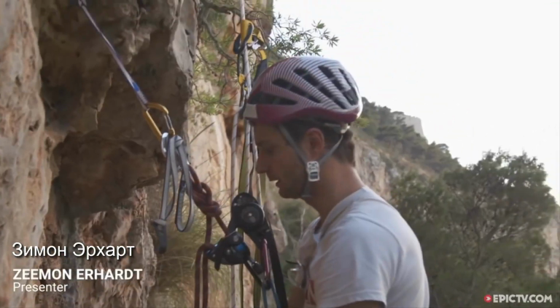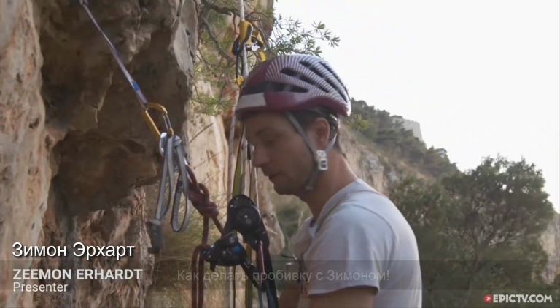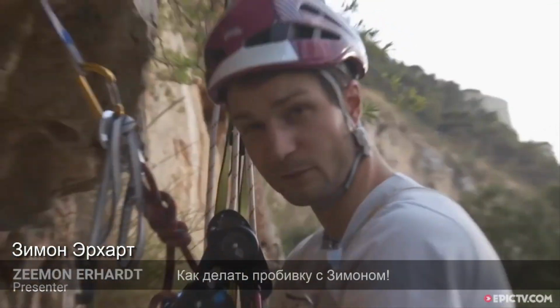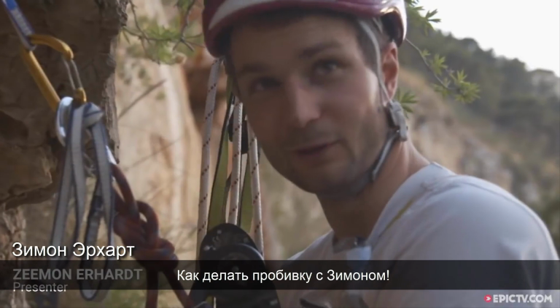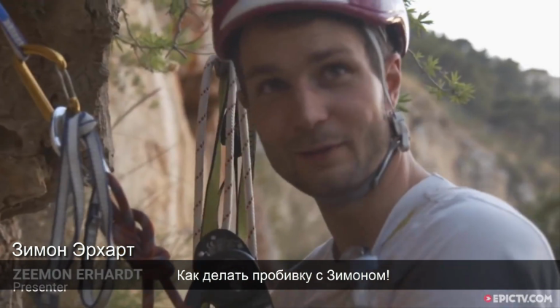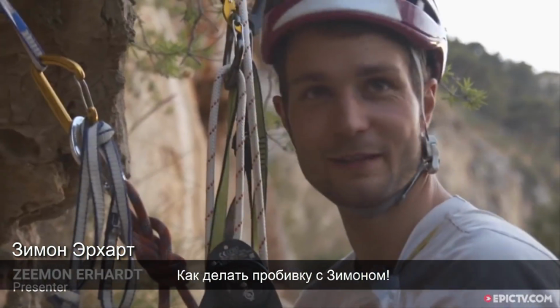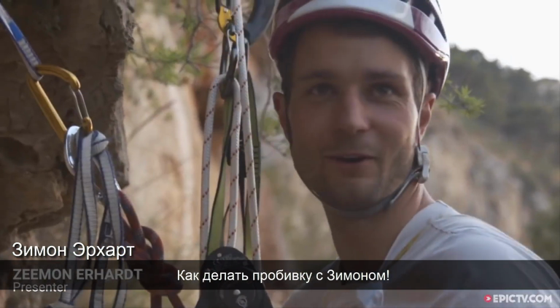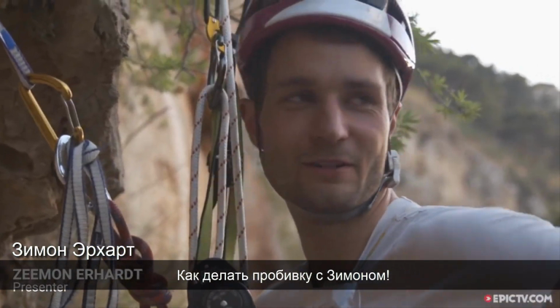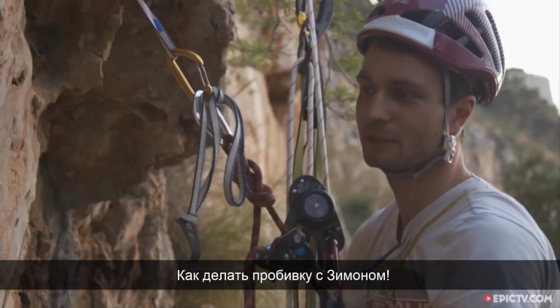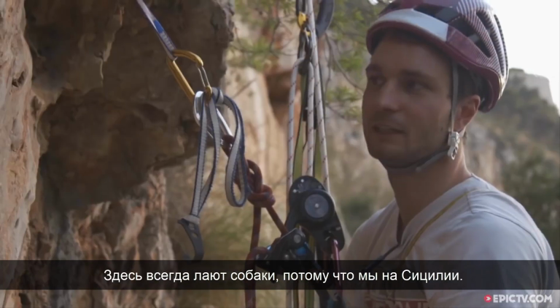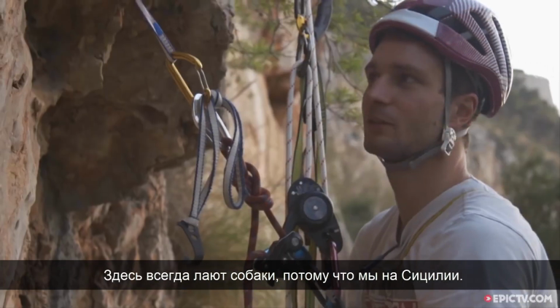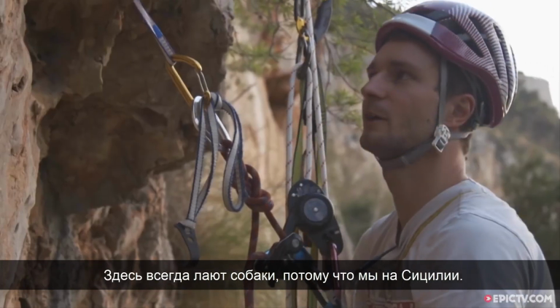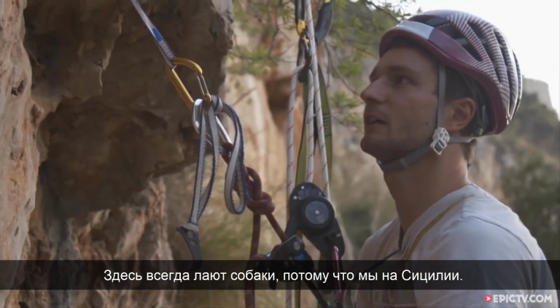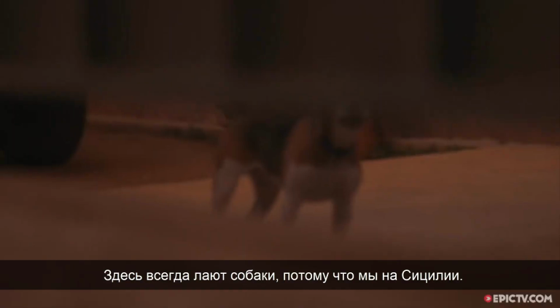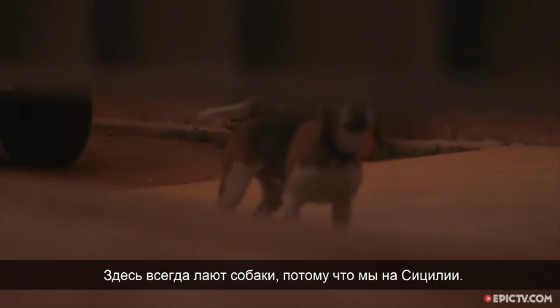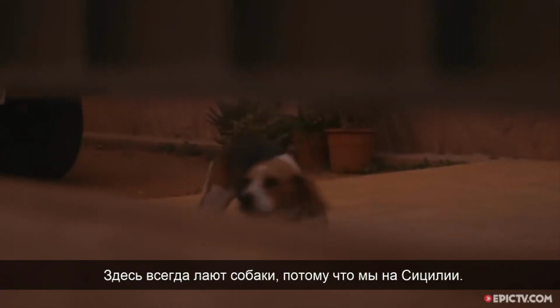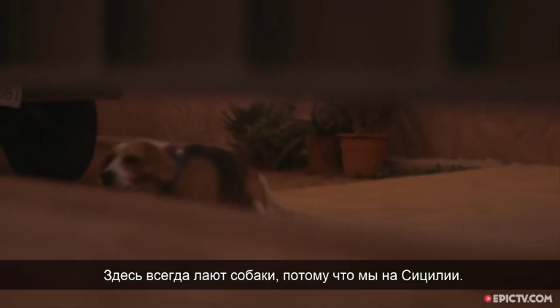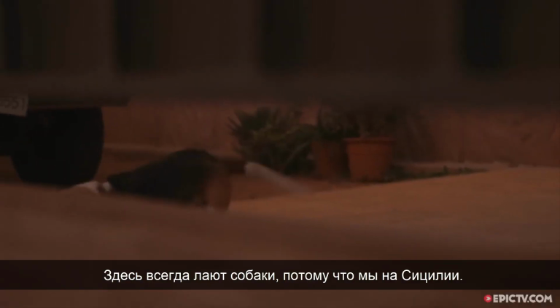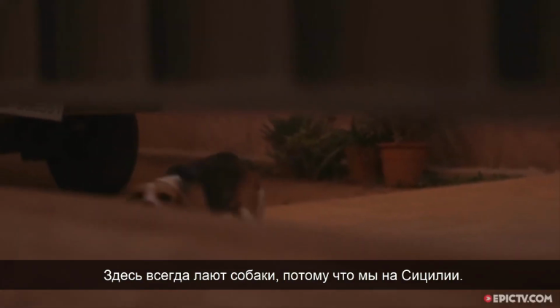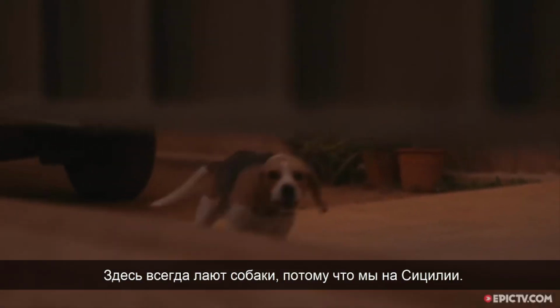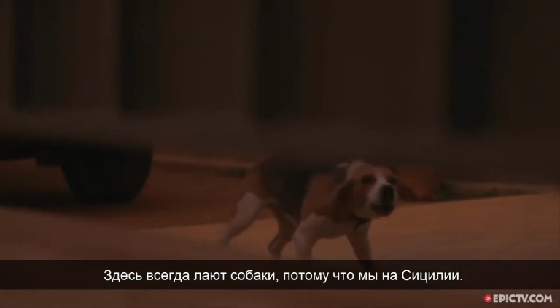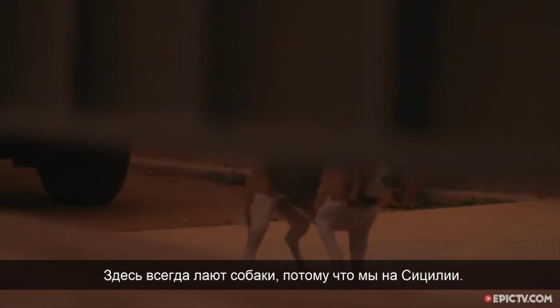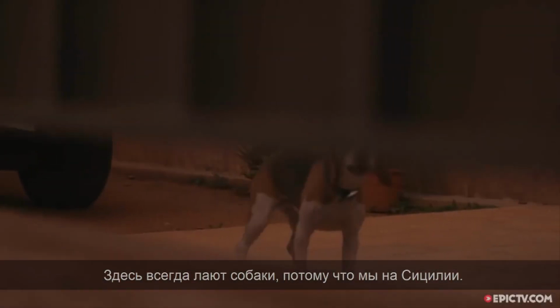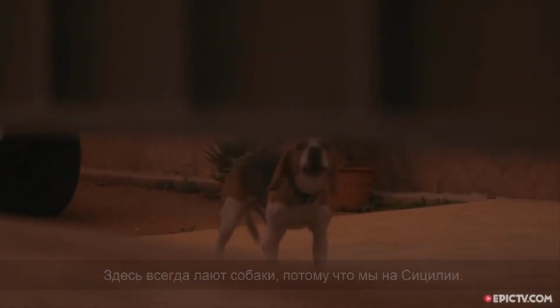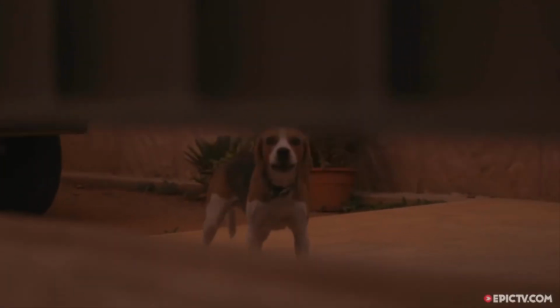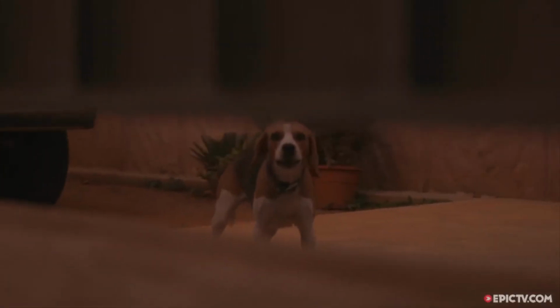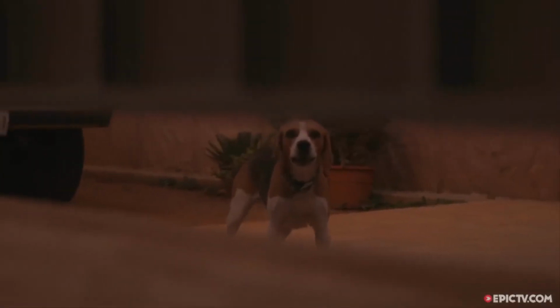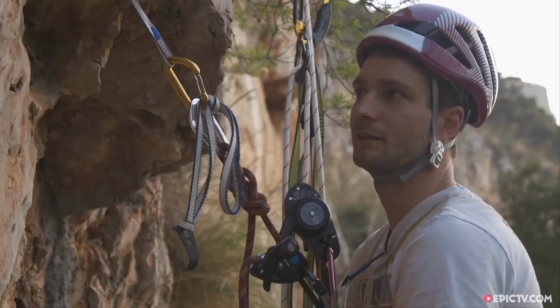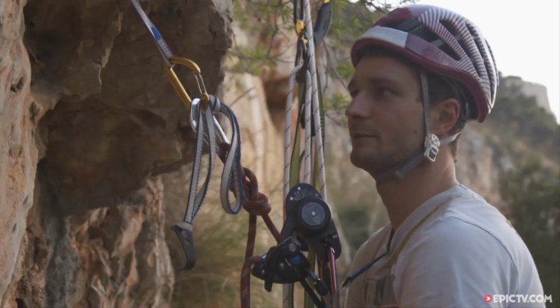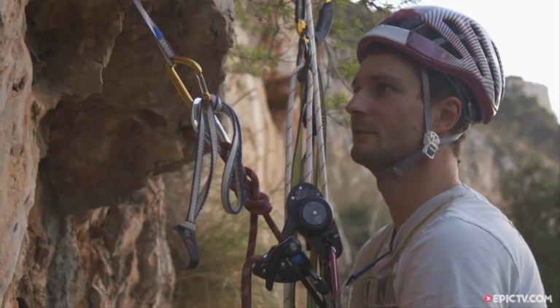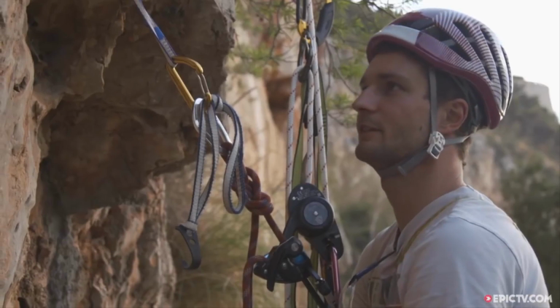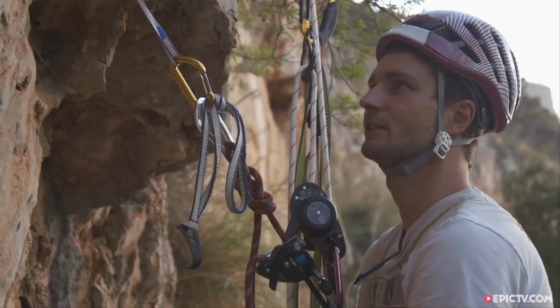How to bolt with Zimon! If you can hear dogs barking, it's because we're in Sicily, and it seems to be the future.